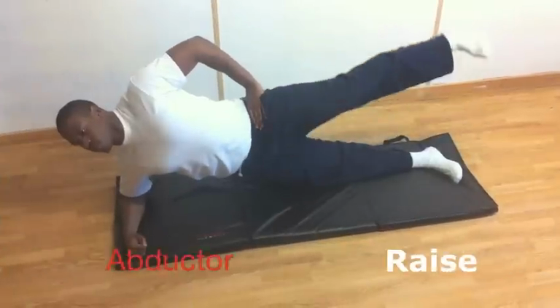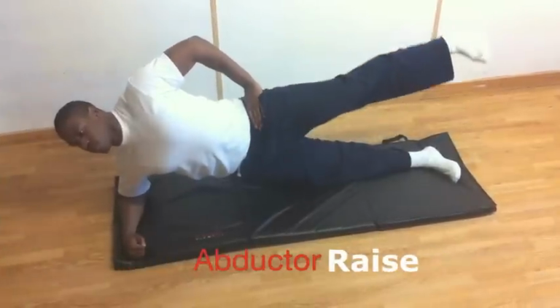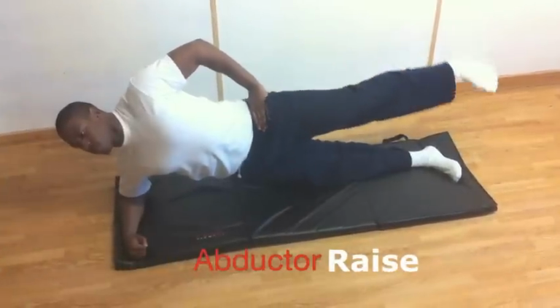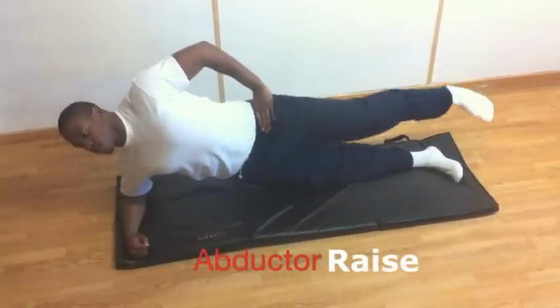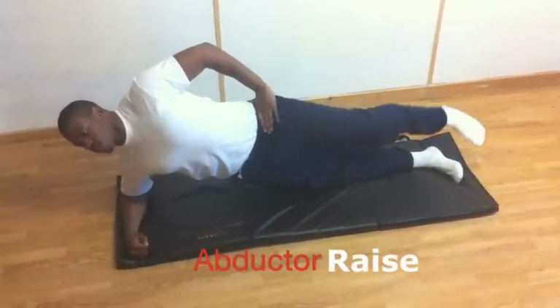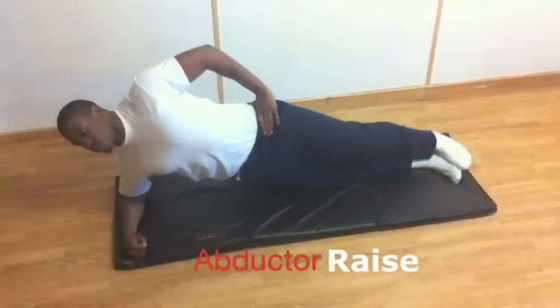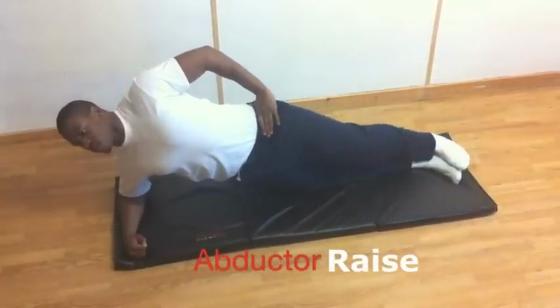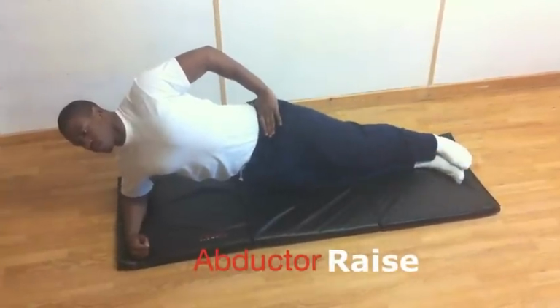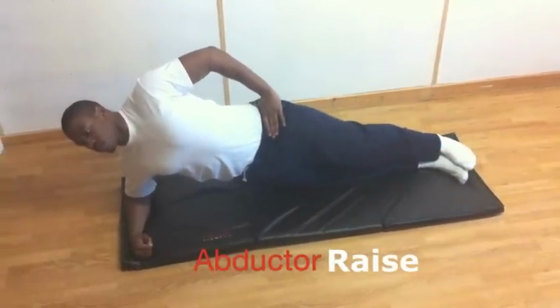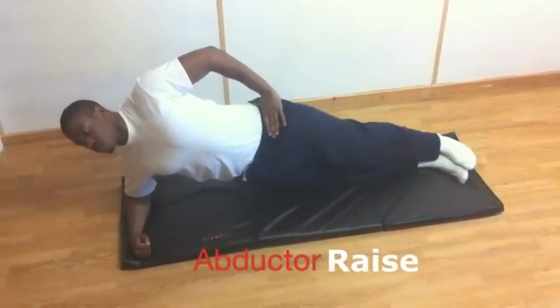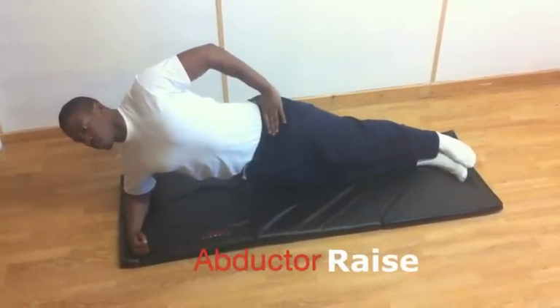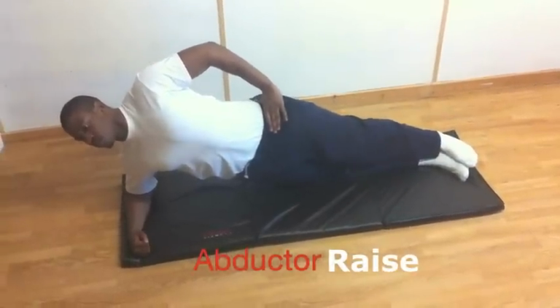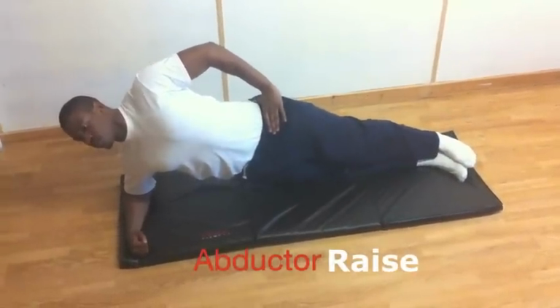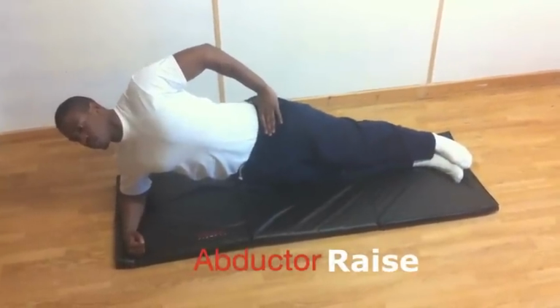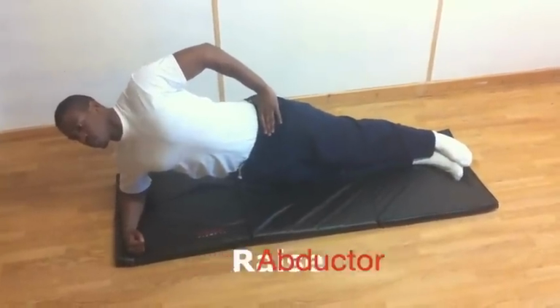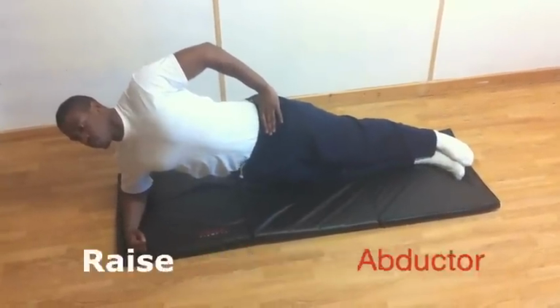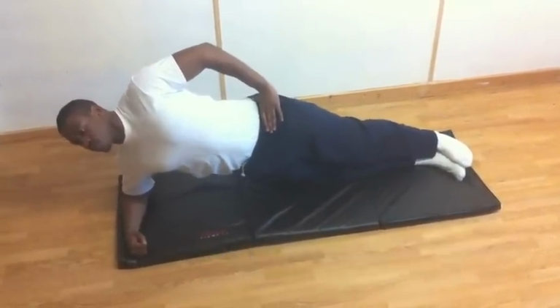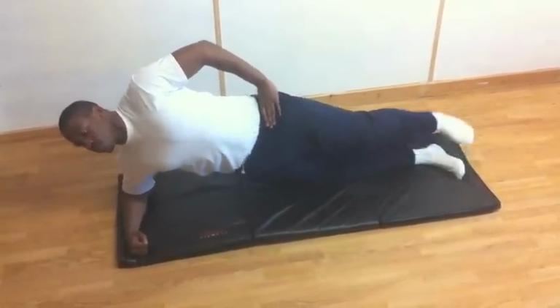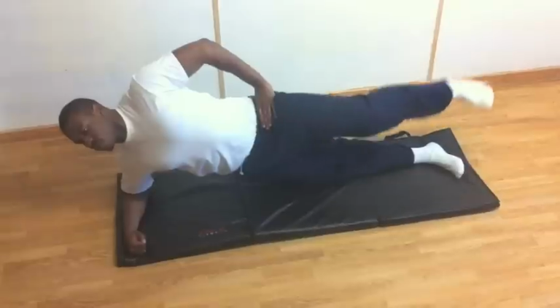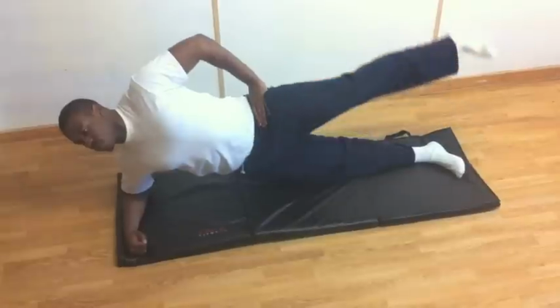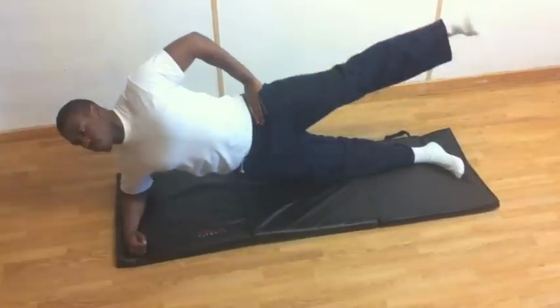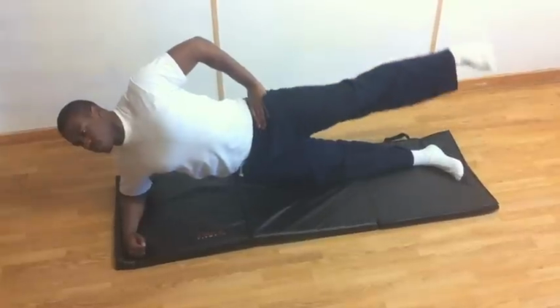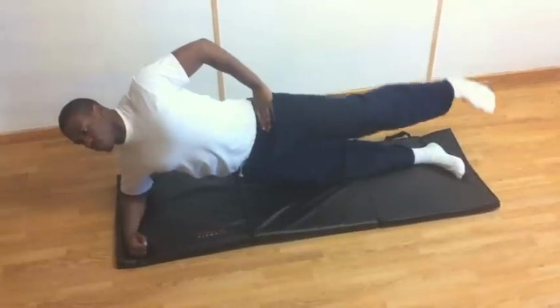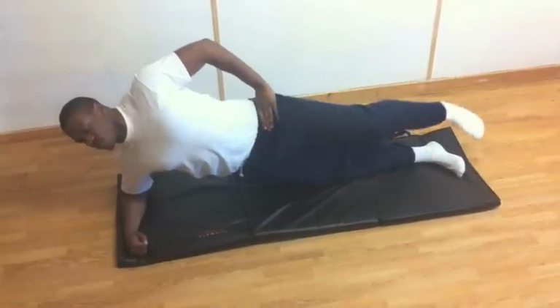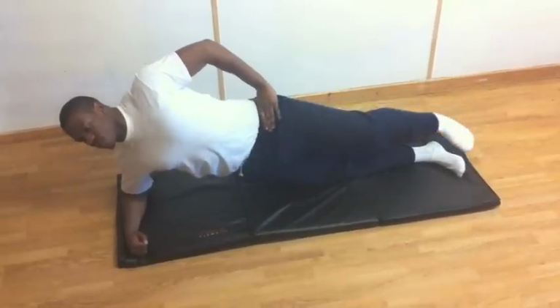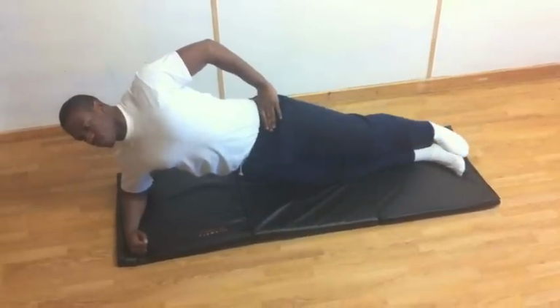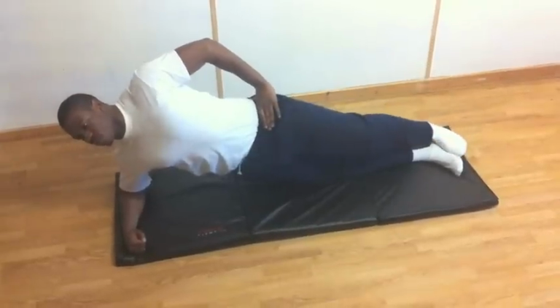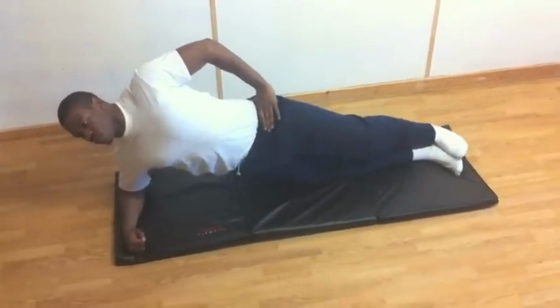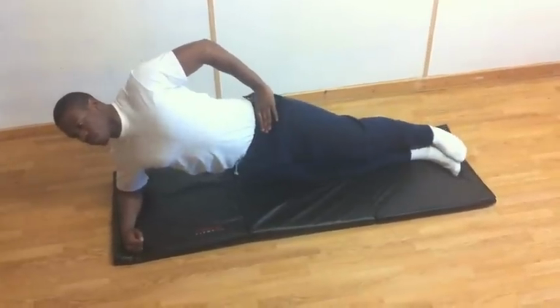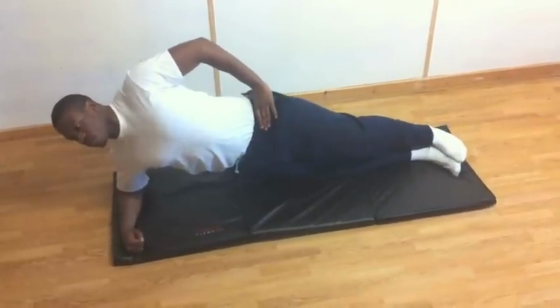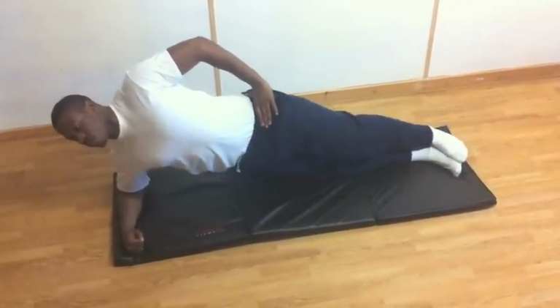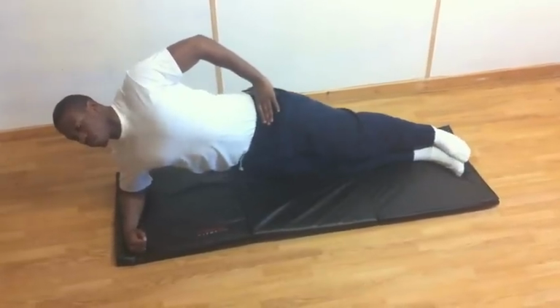Start by getting into a lateral plank pose with your hips off the ground. Your only ground contact point should be your feet and elbow.